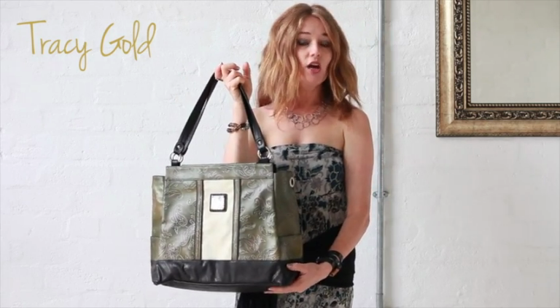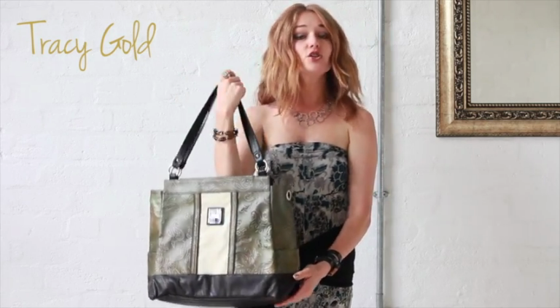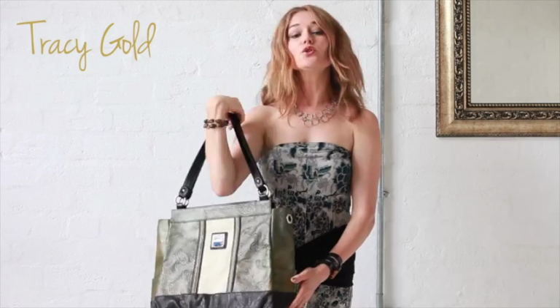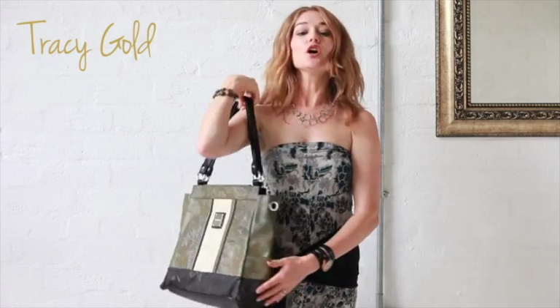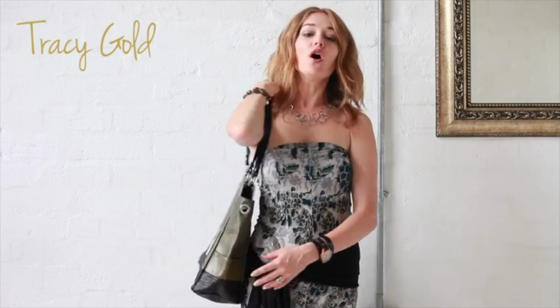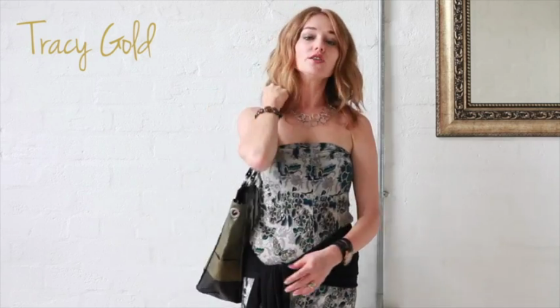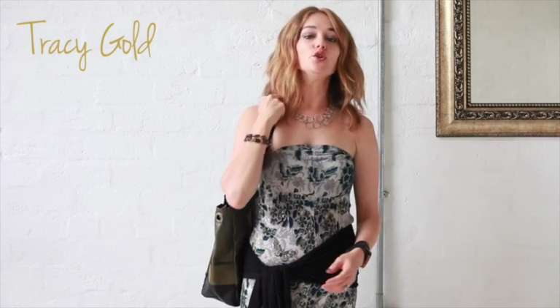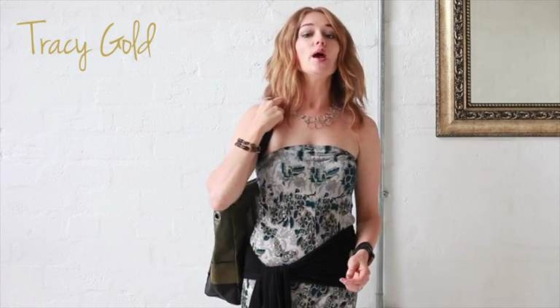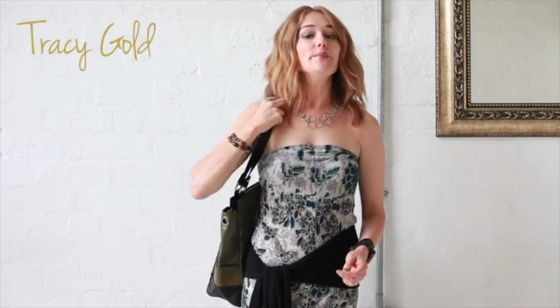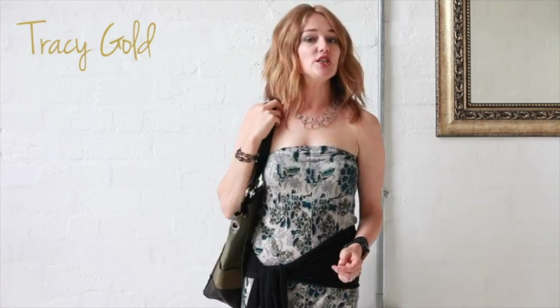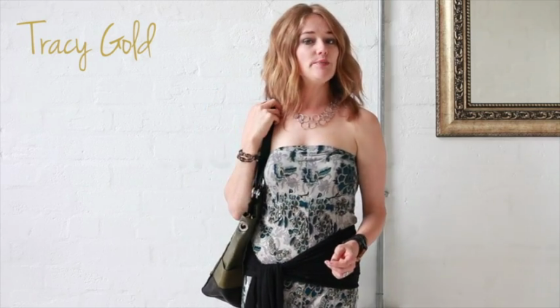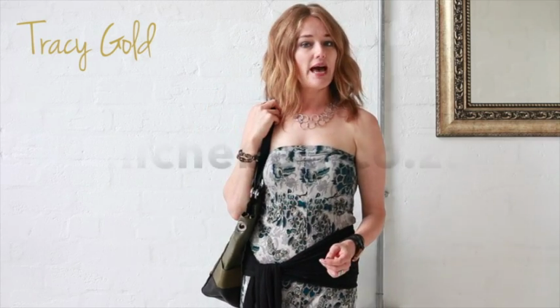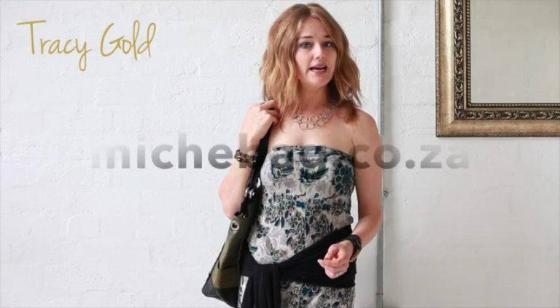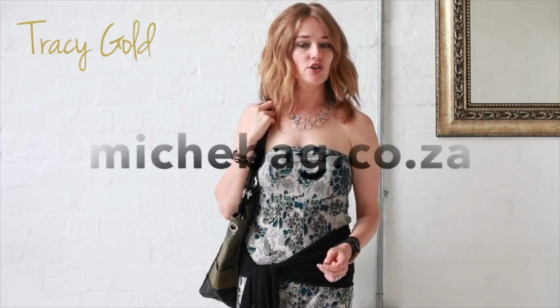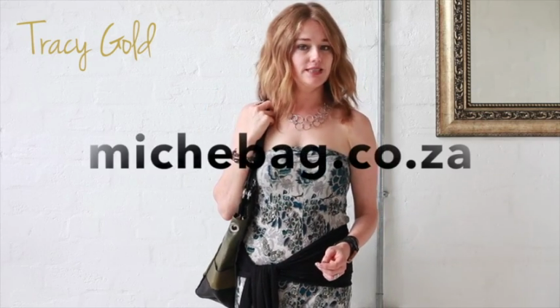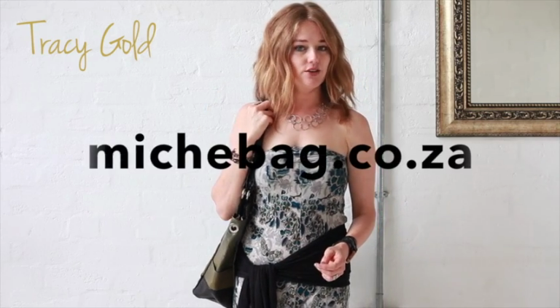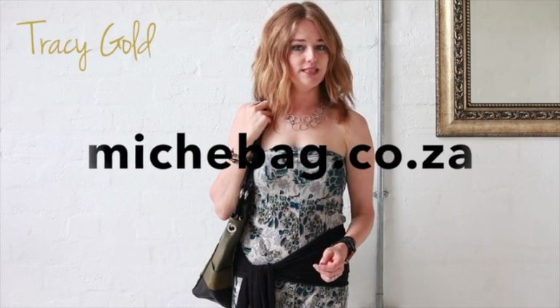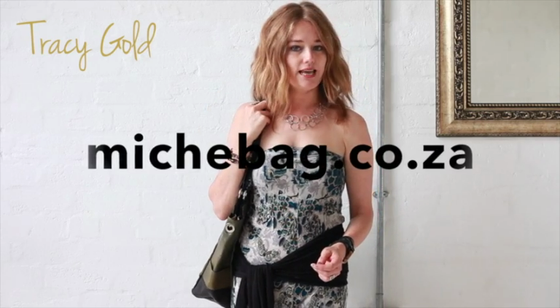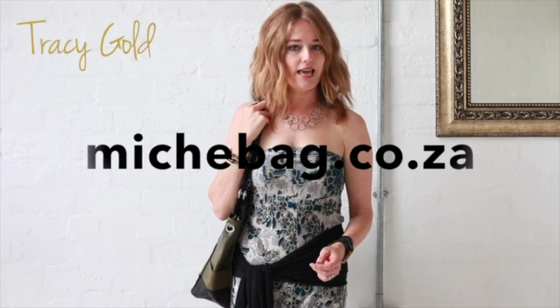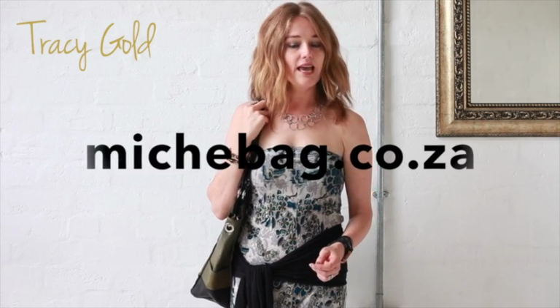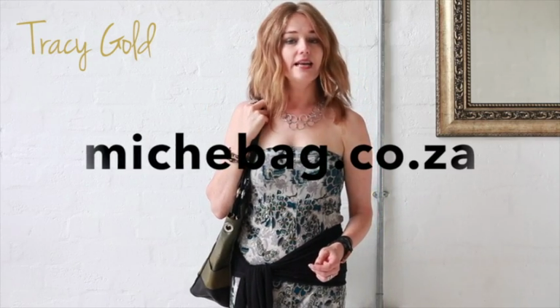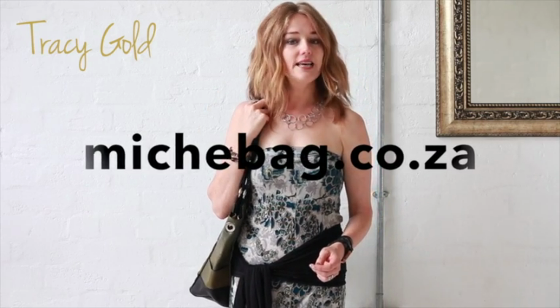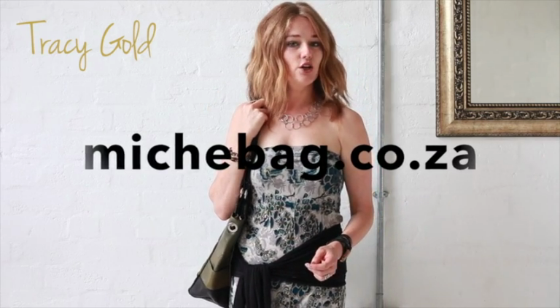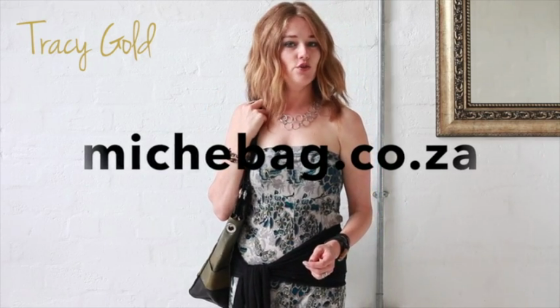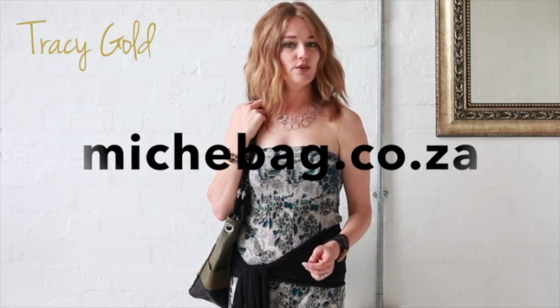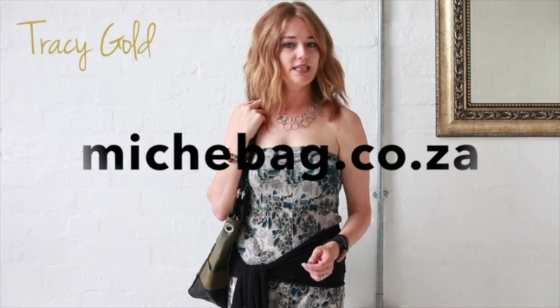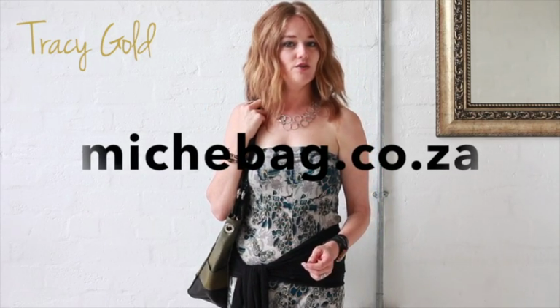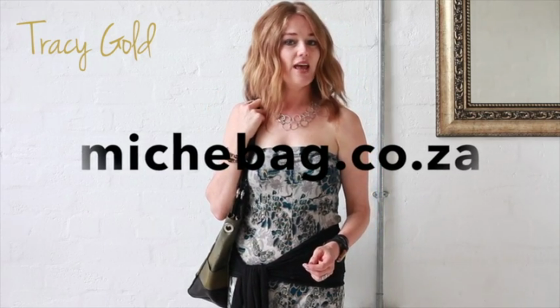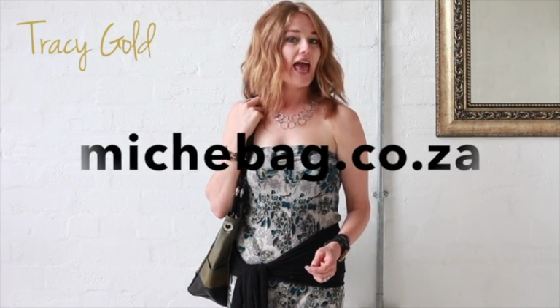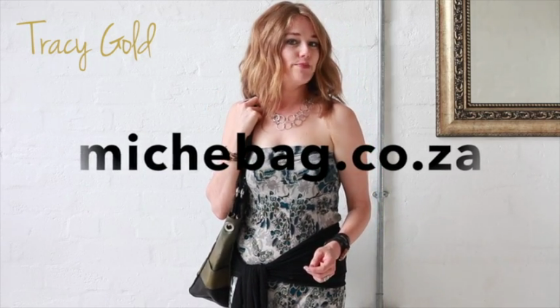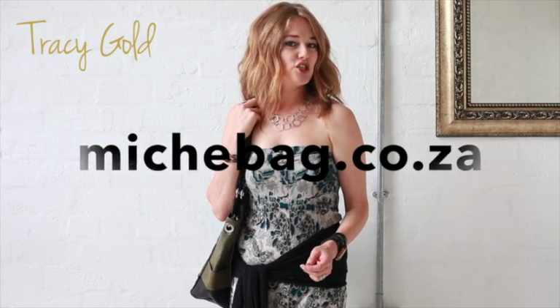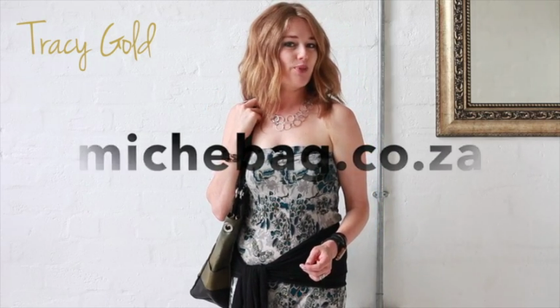You can go to www.mishybag.co.za and take a look for yourself. Happy shopping!